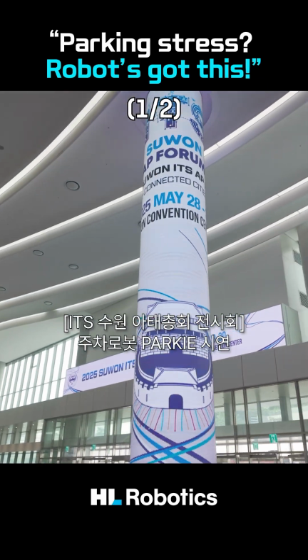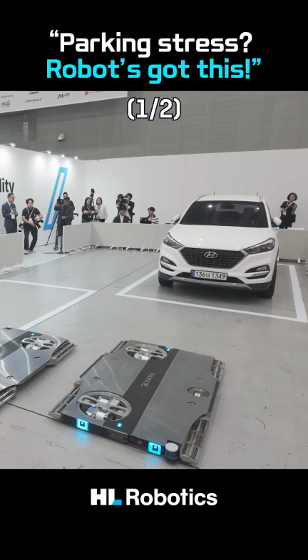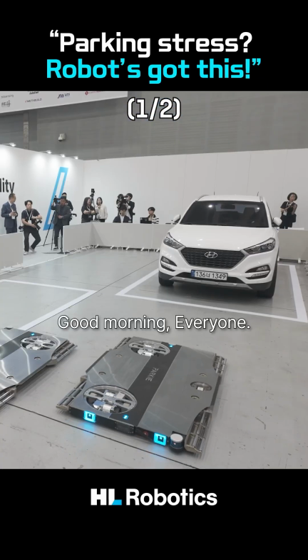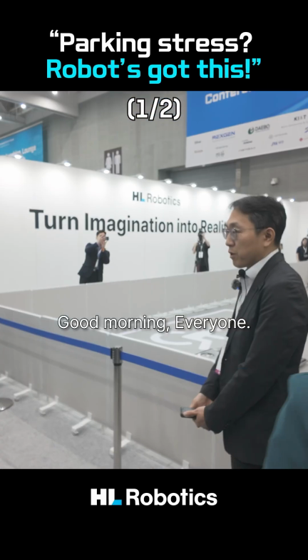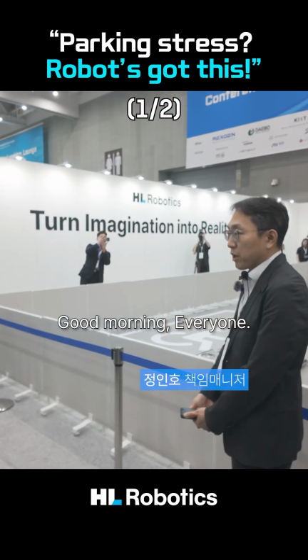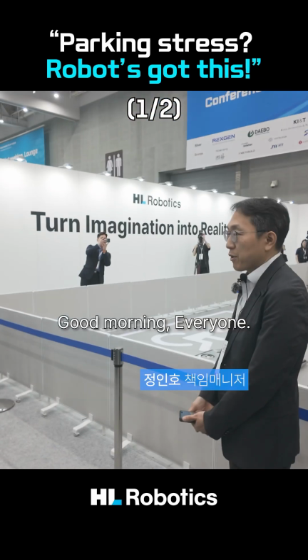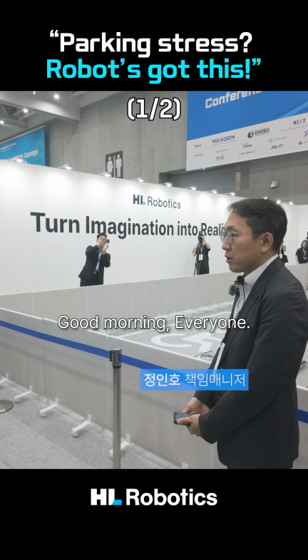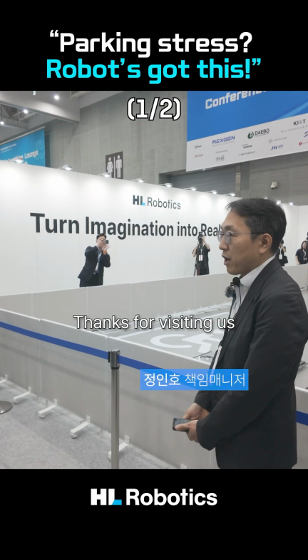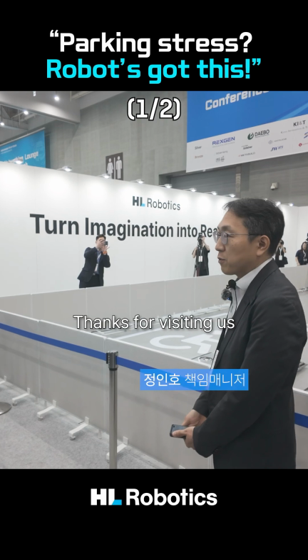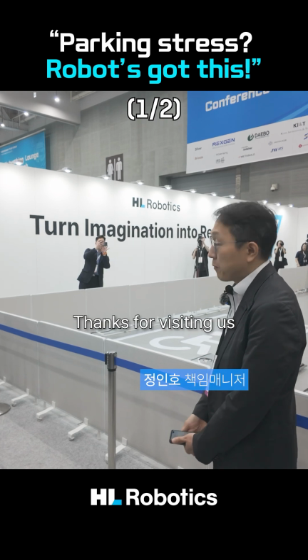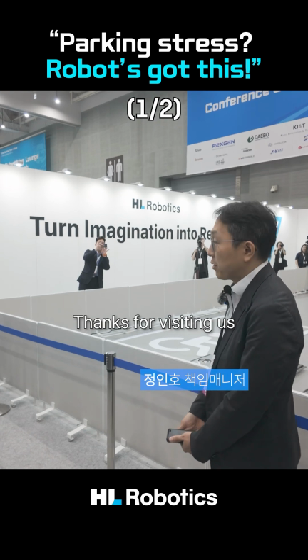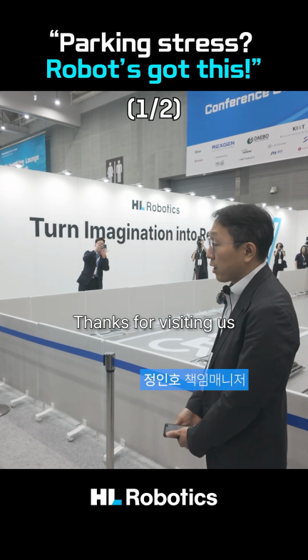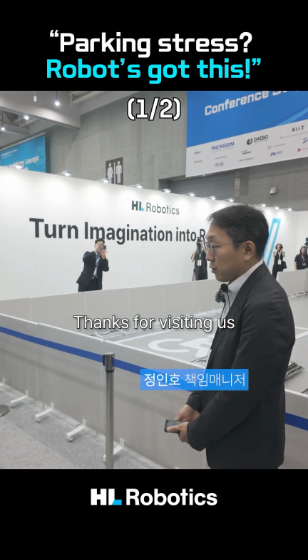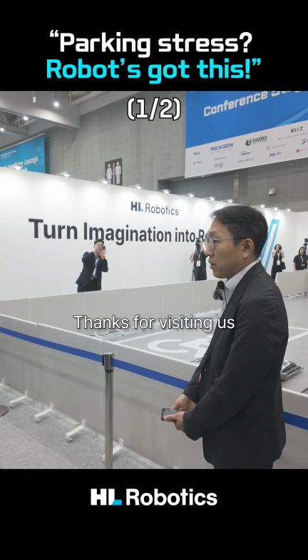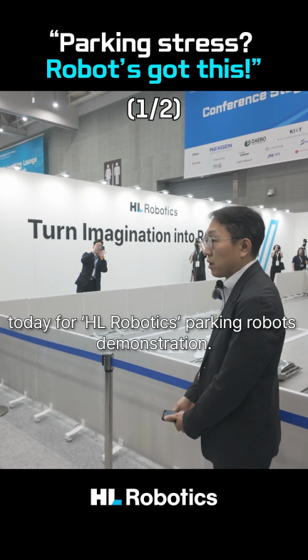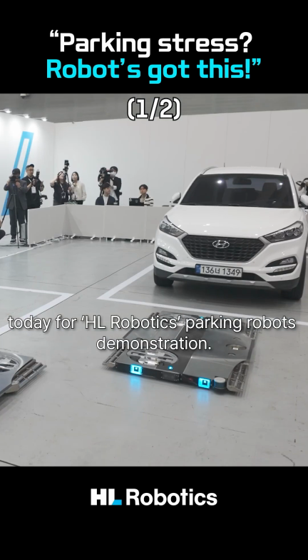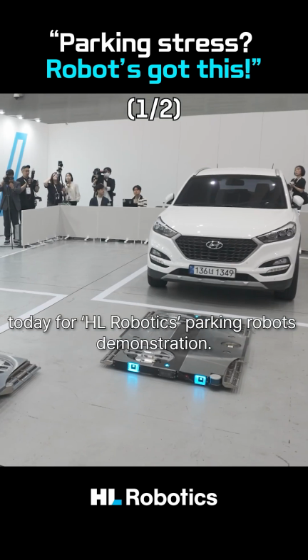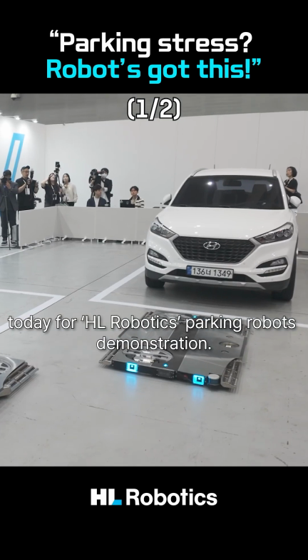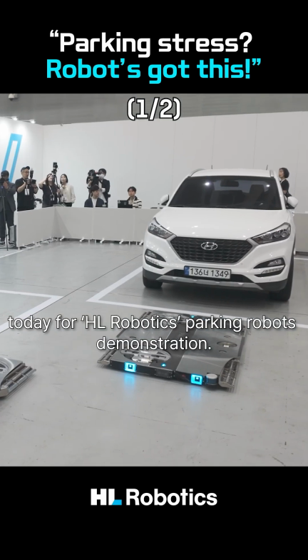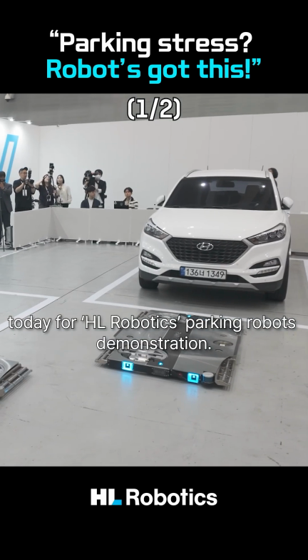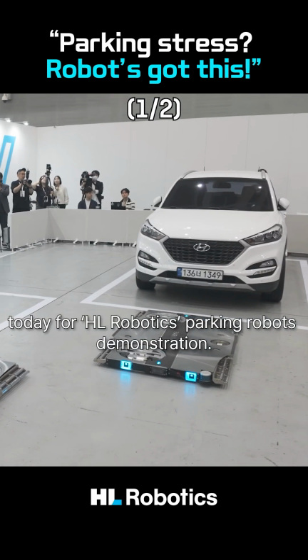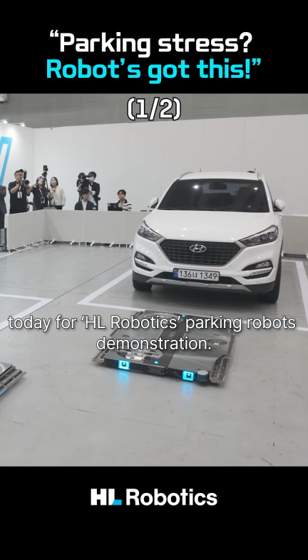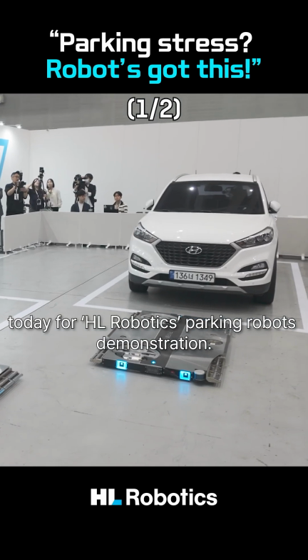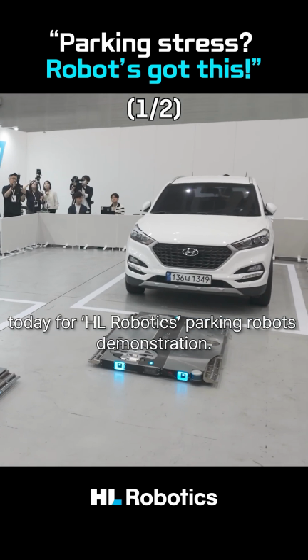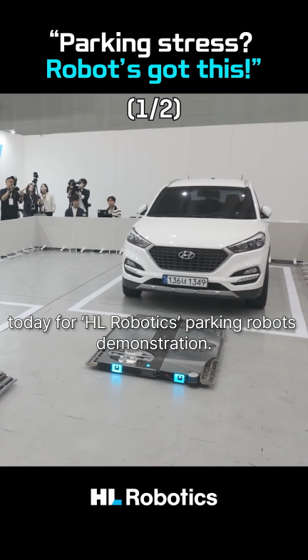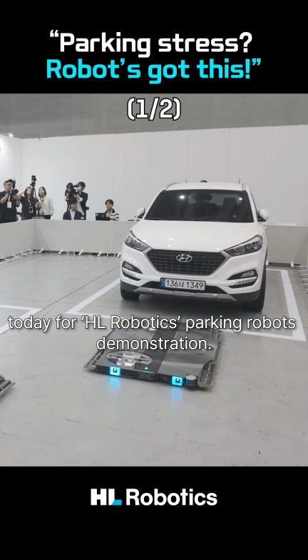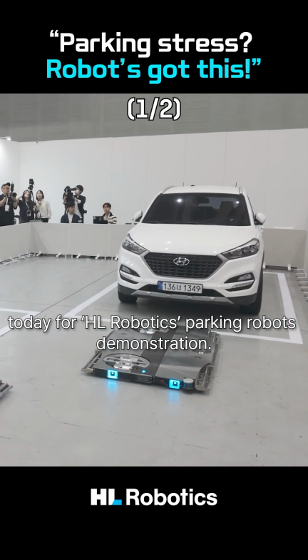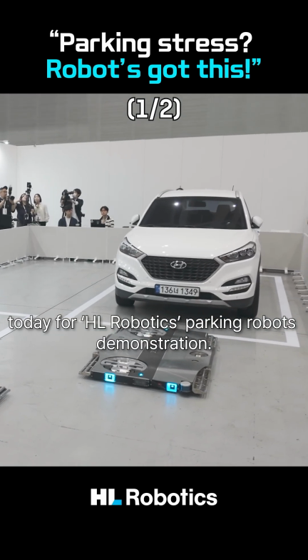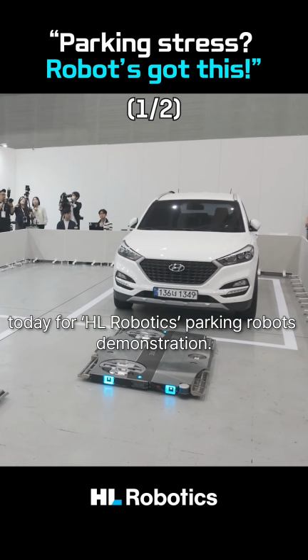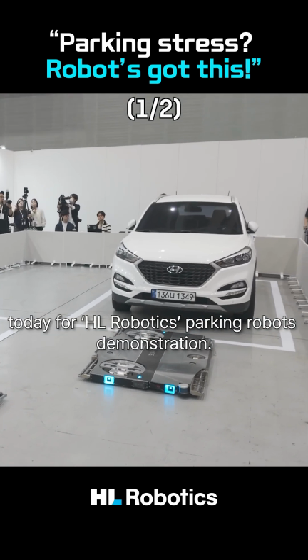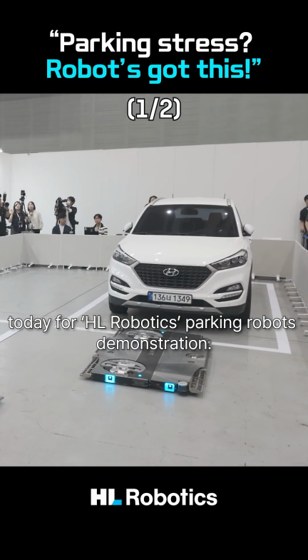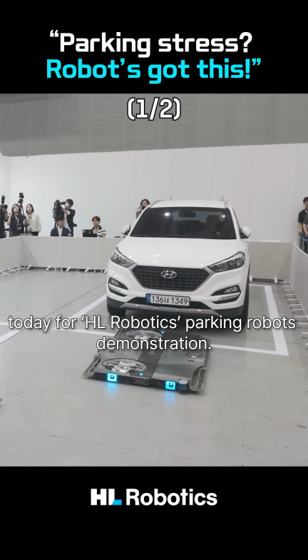Good morning everyone. Thanks for visiting us for today's HR Robotics parking robot demonstration.